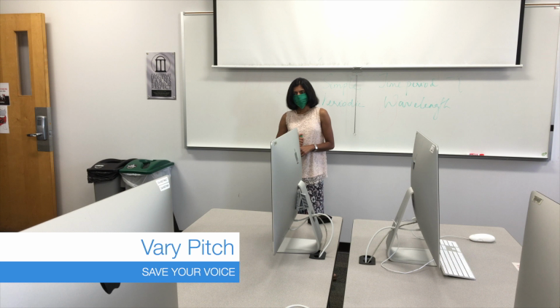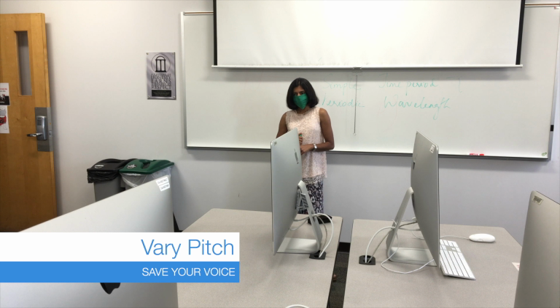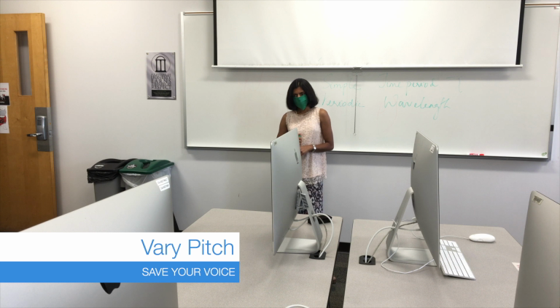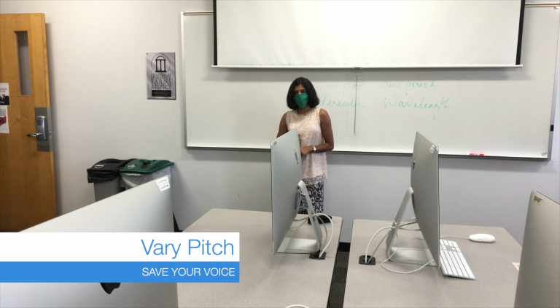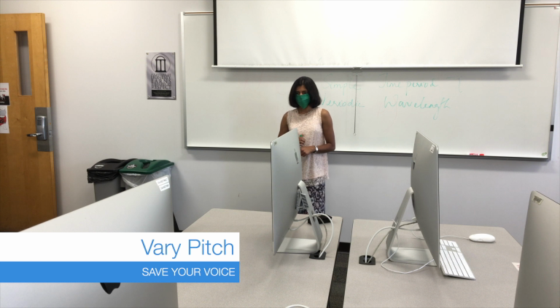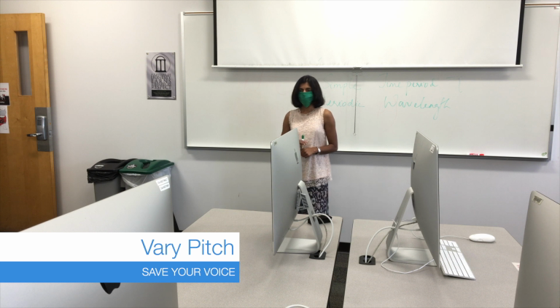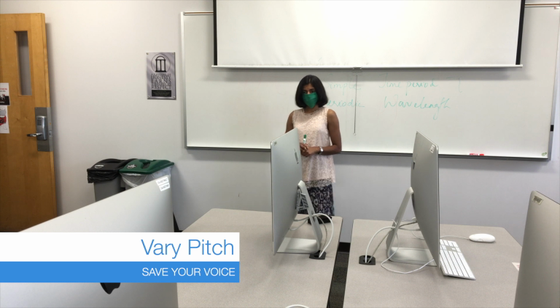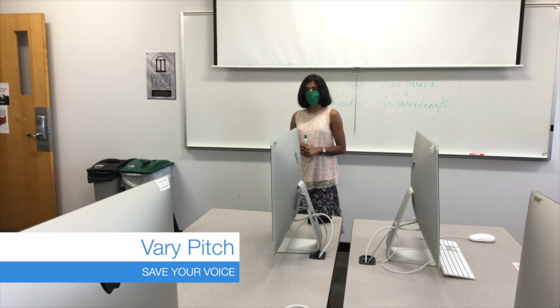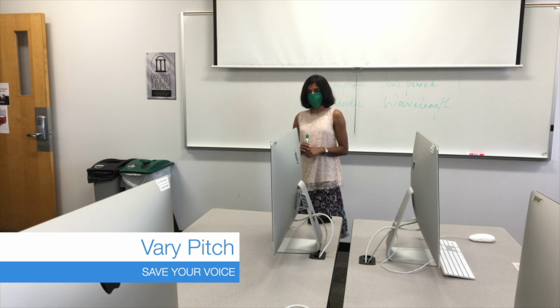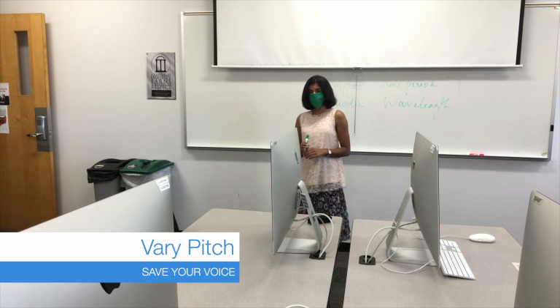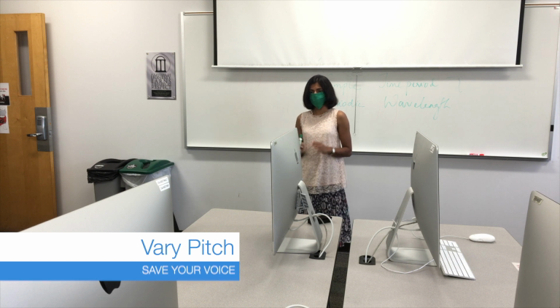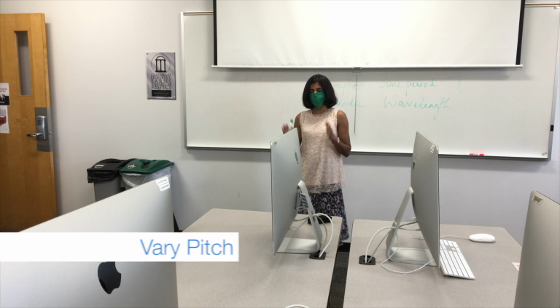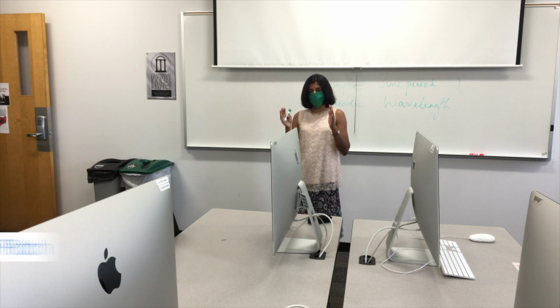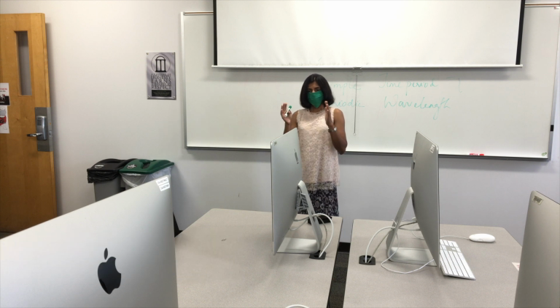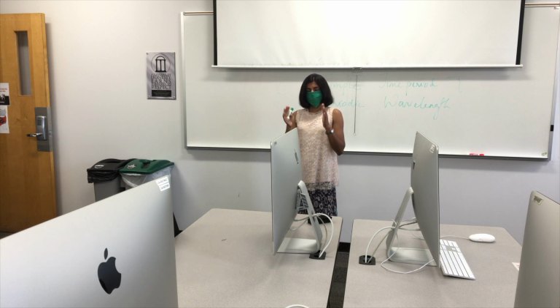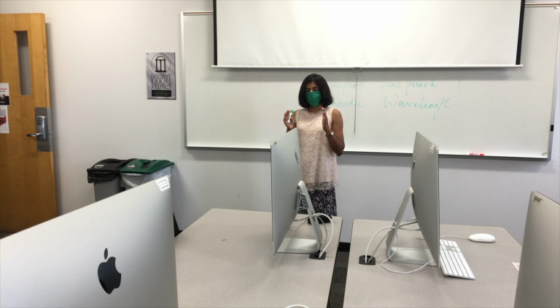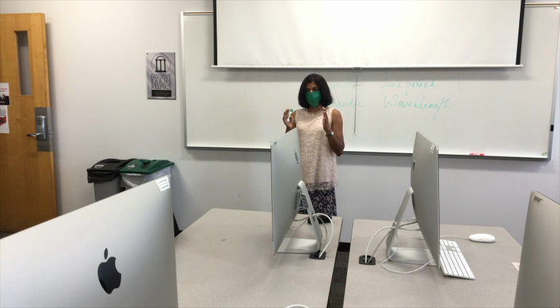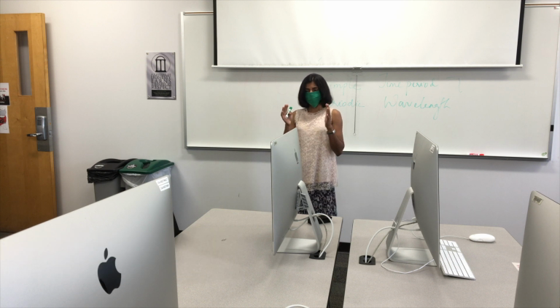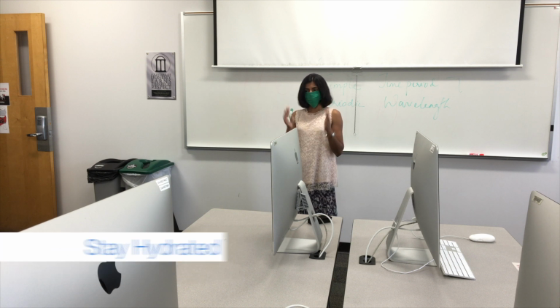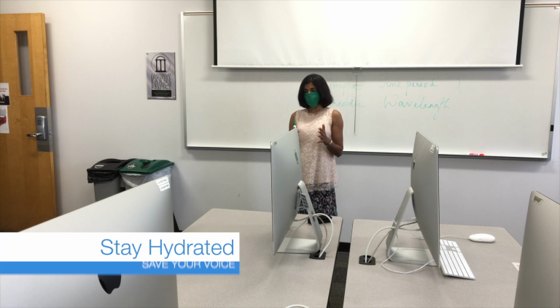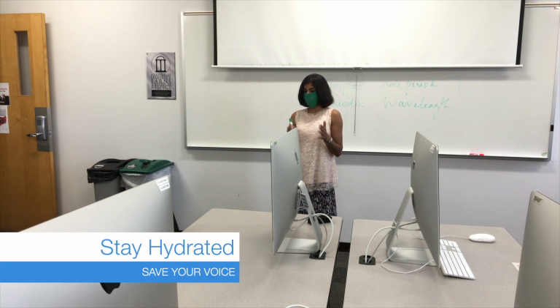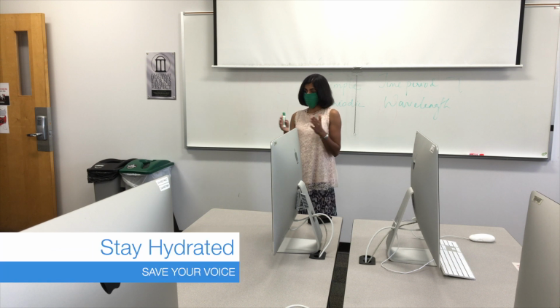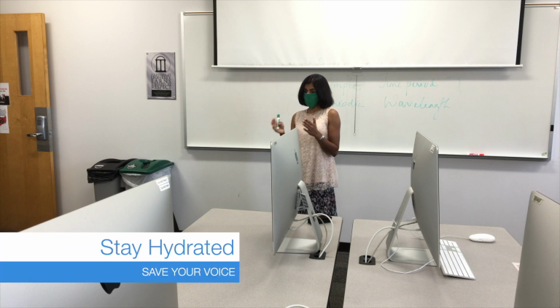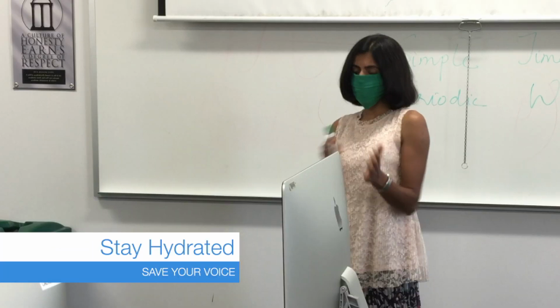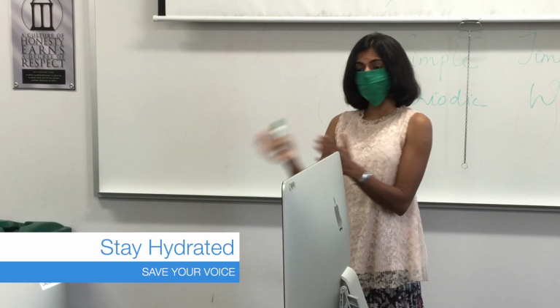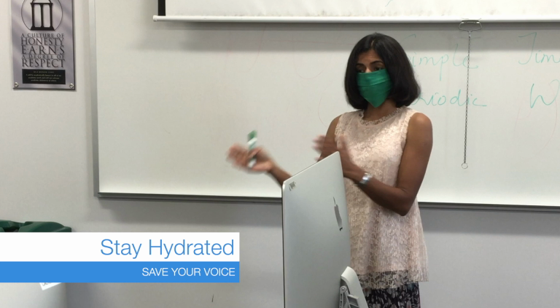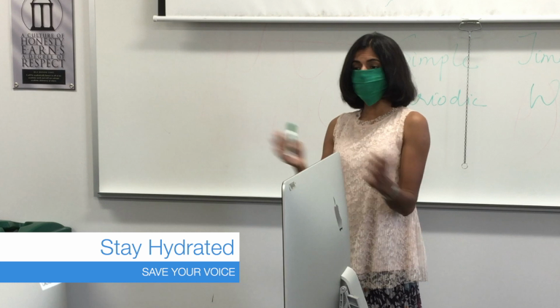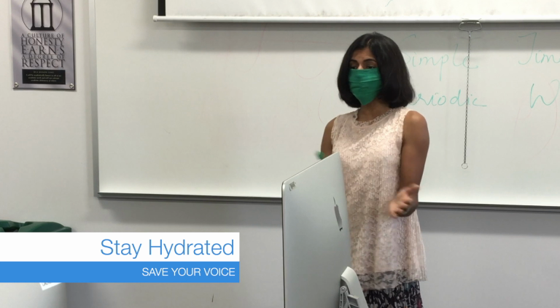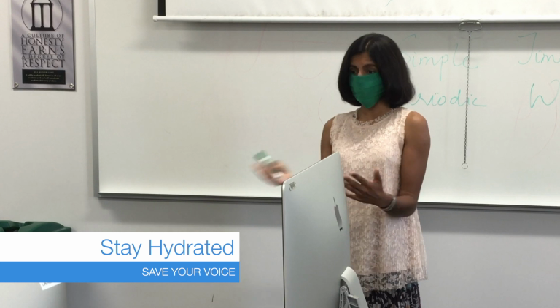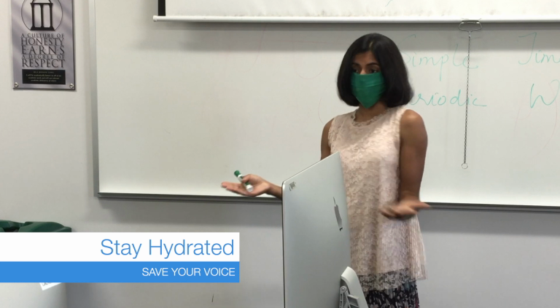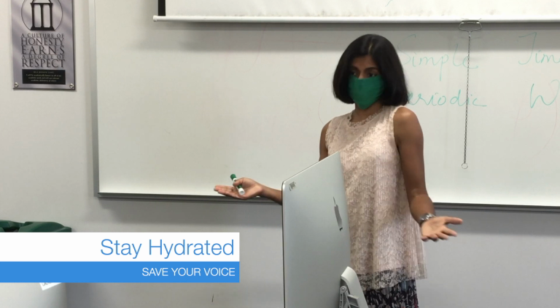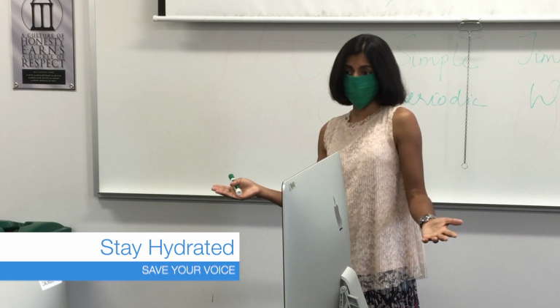Higher and lower pitches use different voice muscles. Stay hydrated and use out-of-the-box teaching ideas.